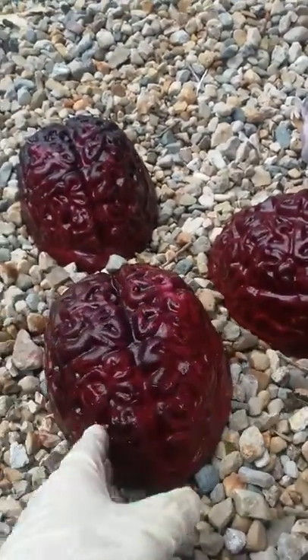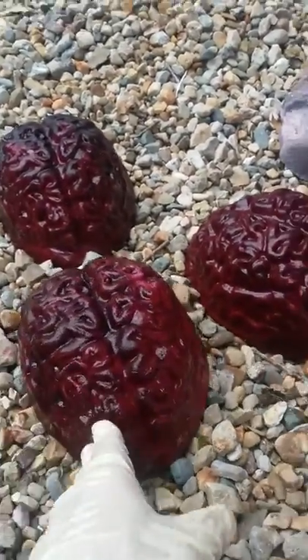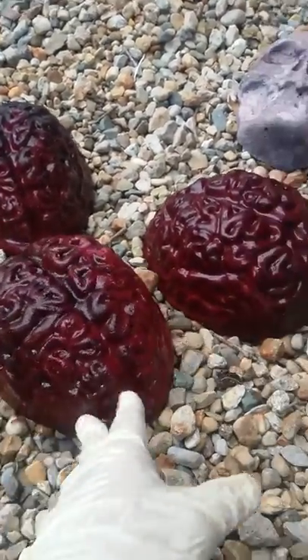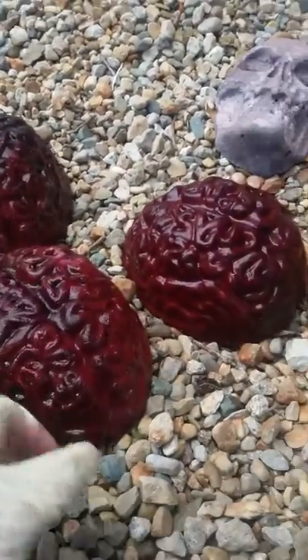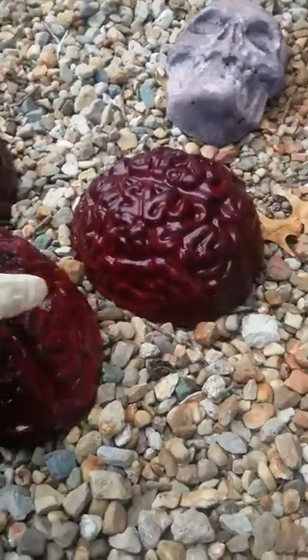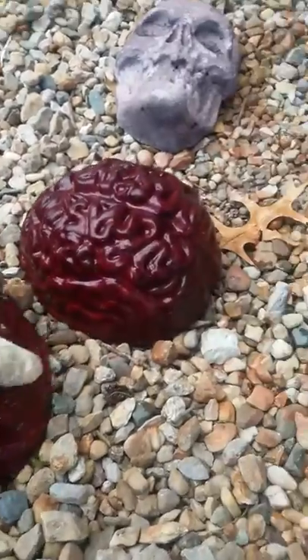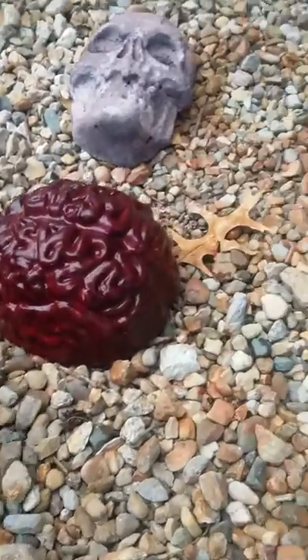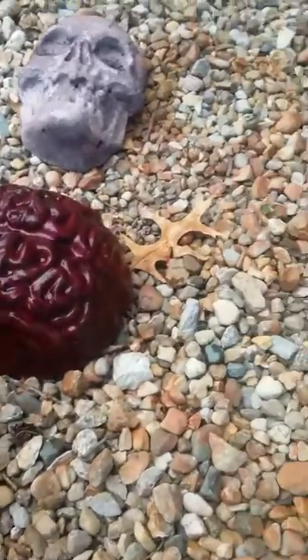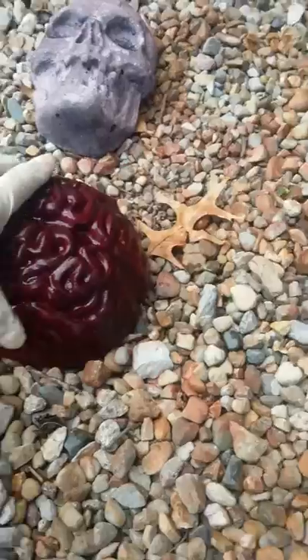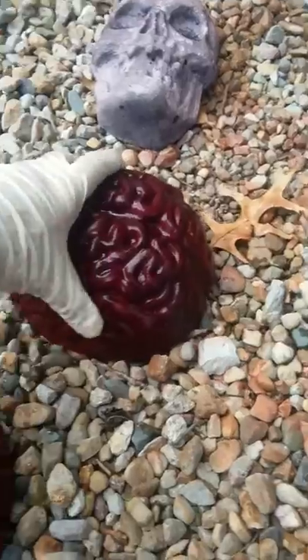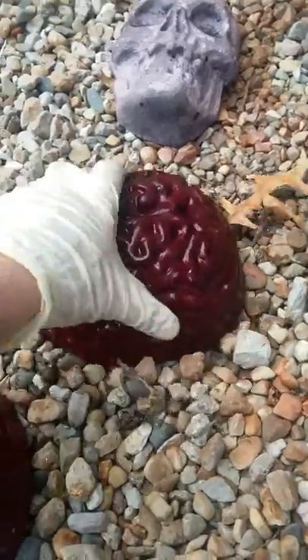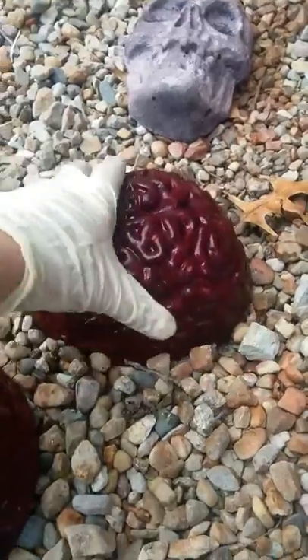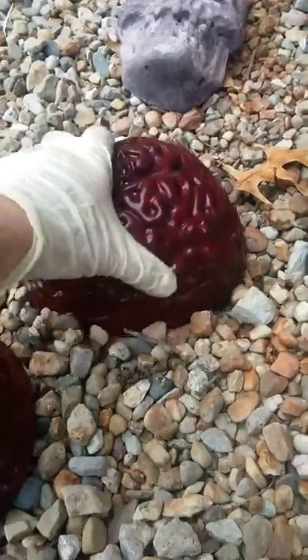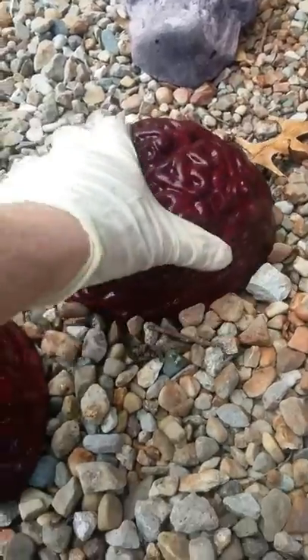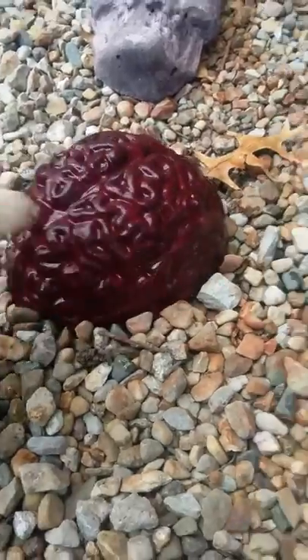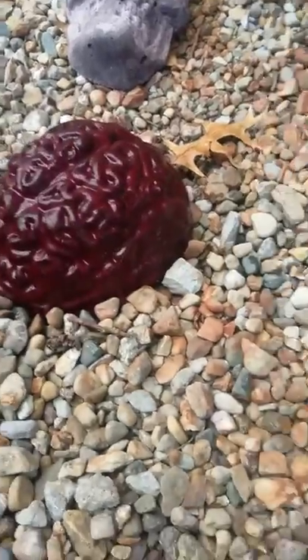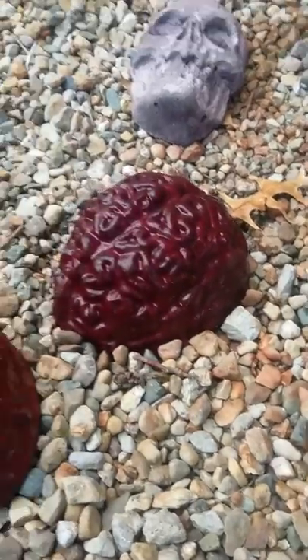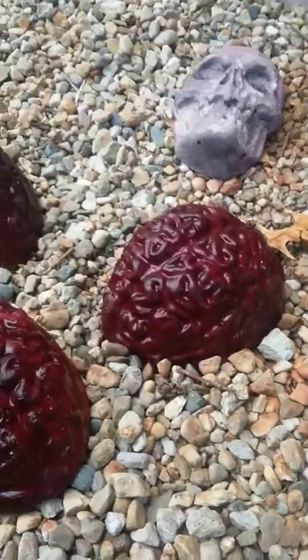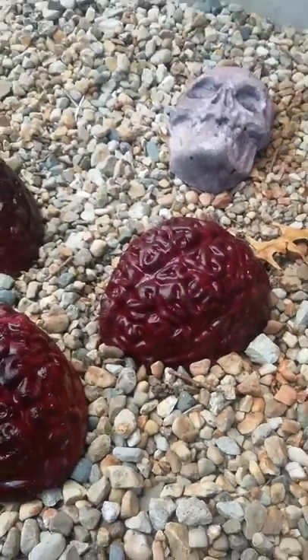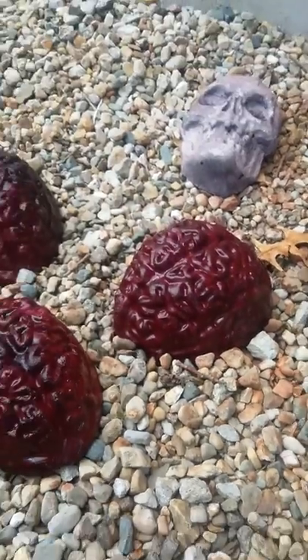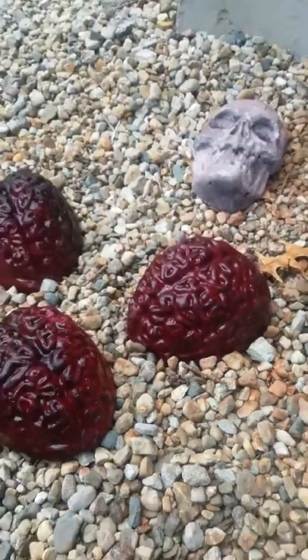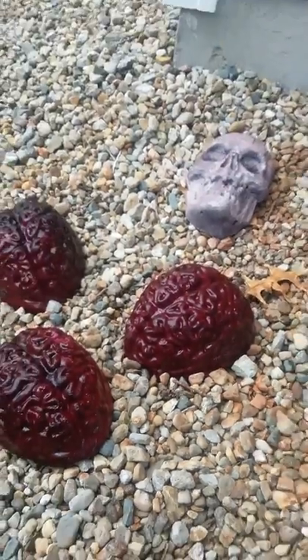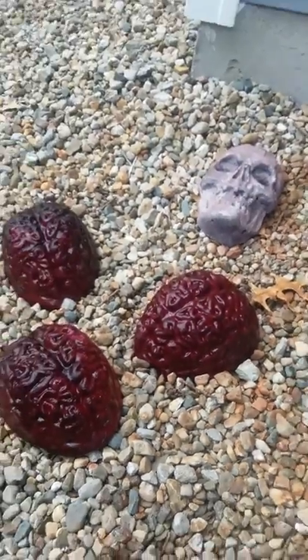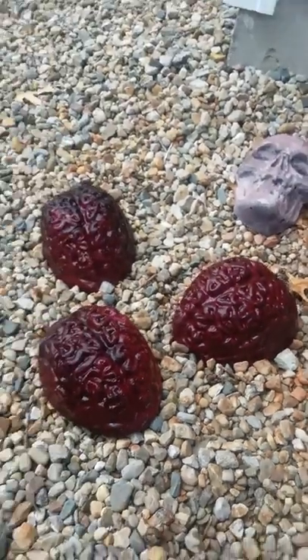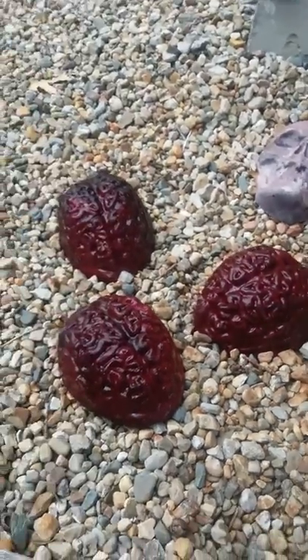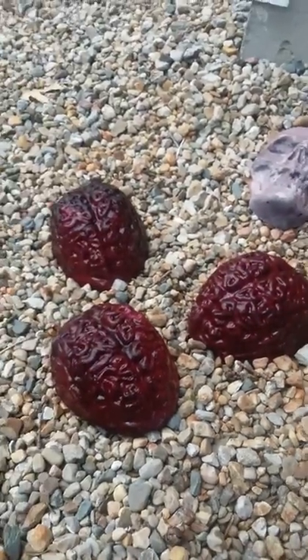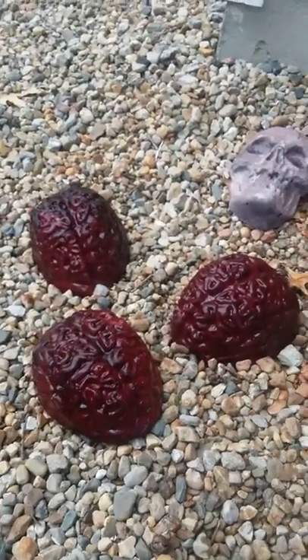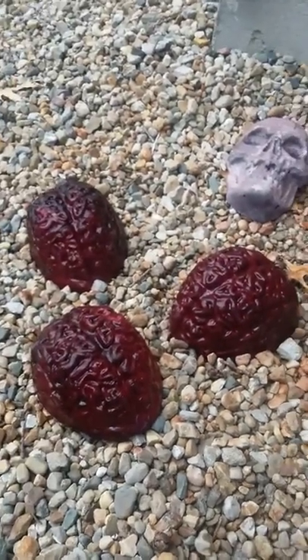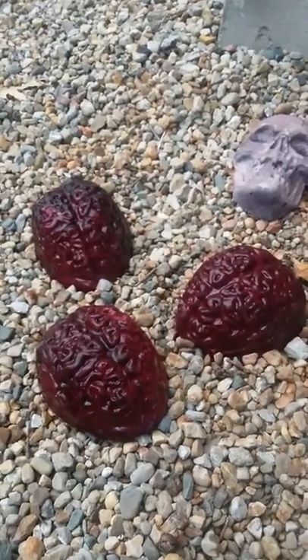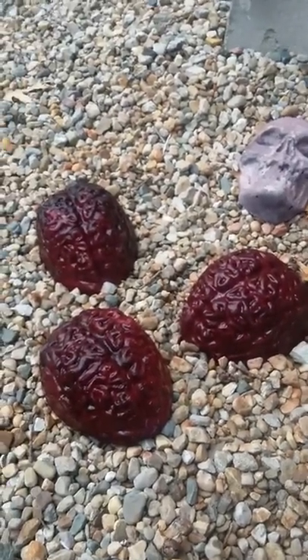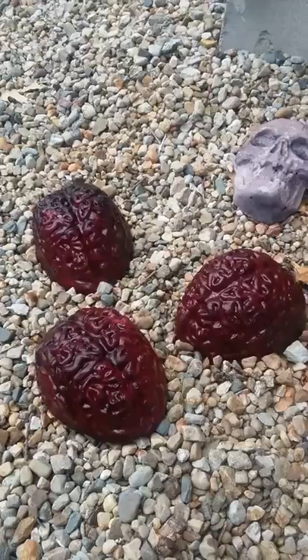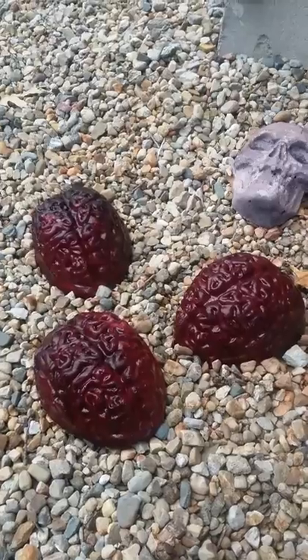Concrete brains. Blood Red. Last forever. Enjoy.